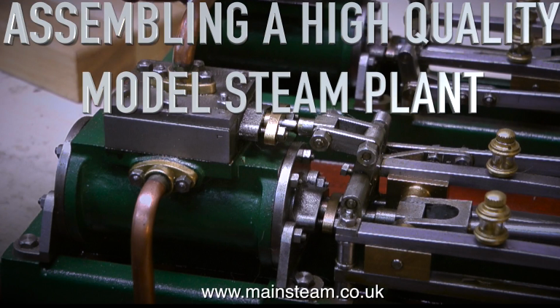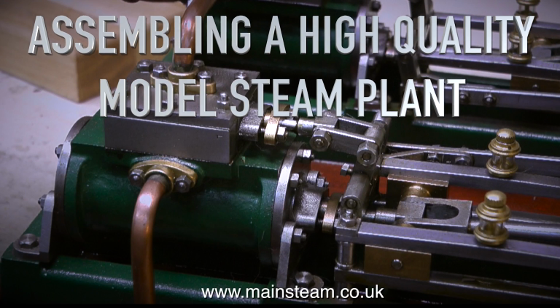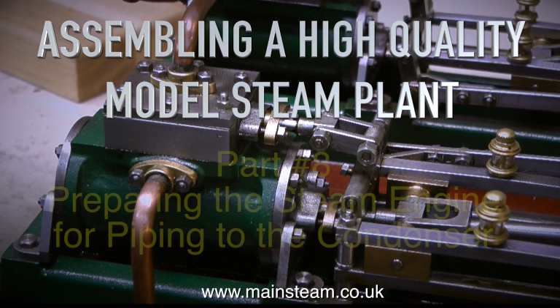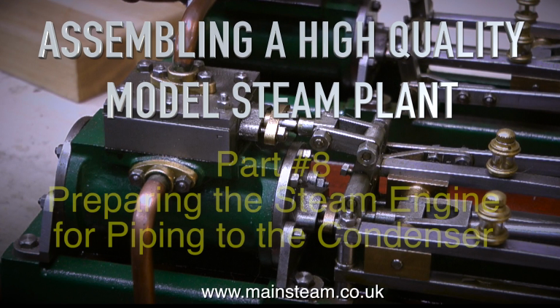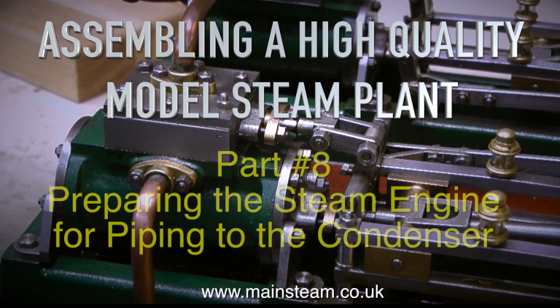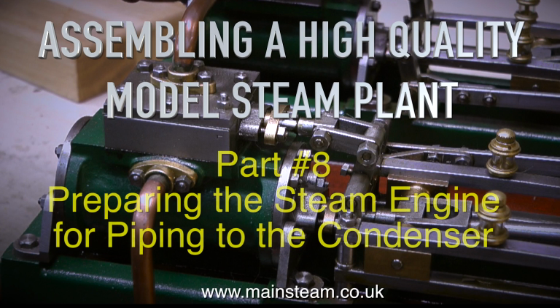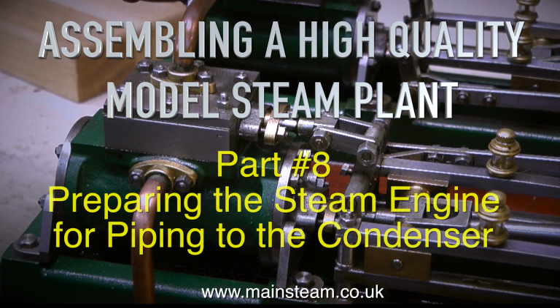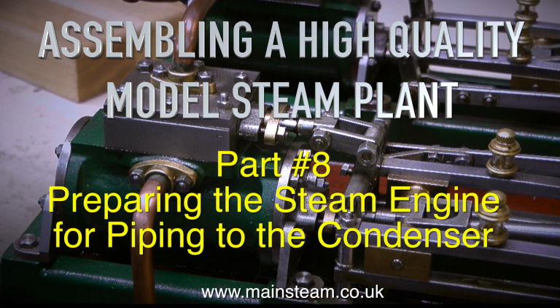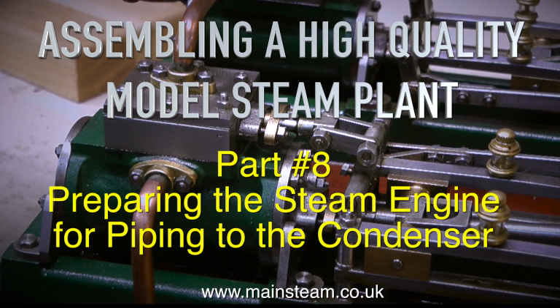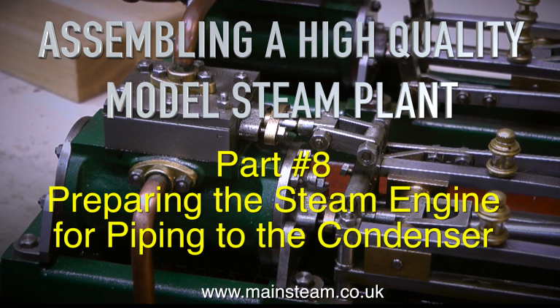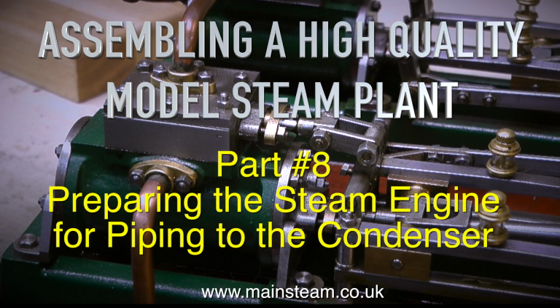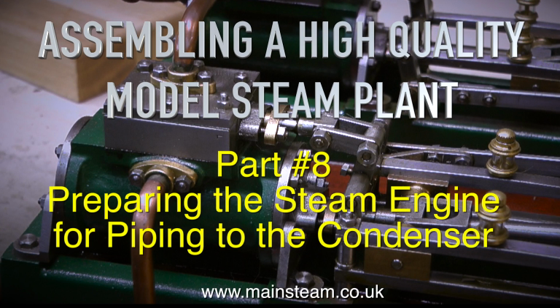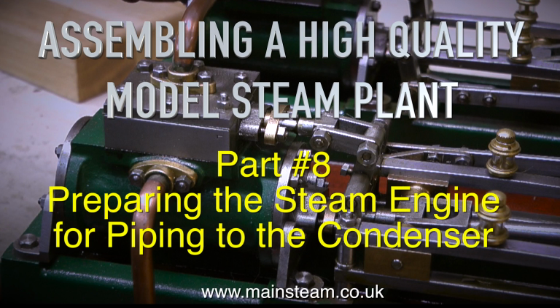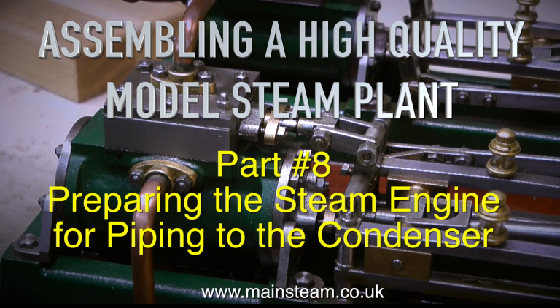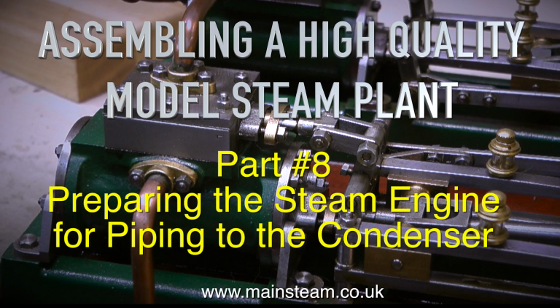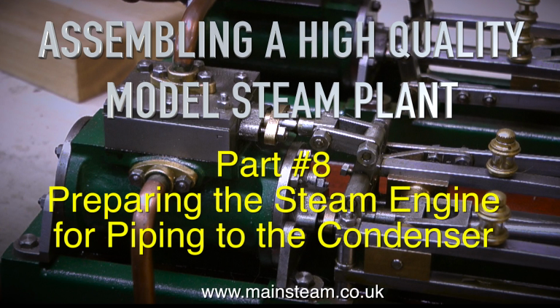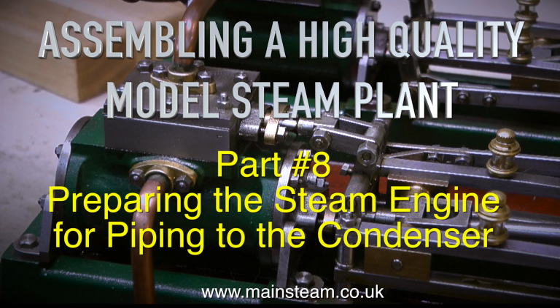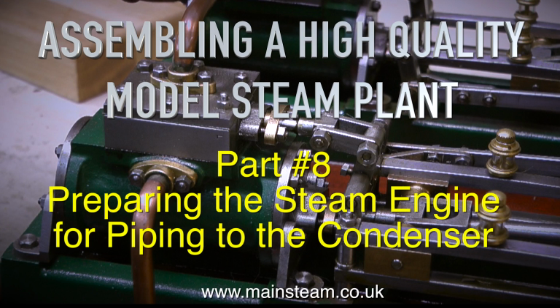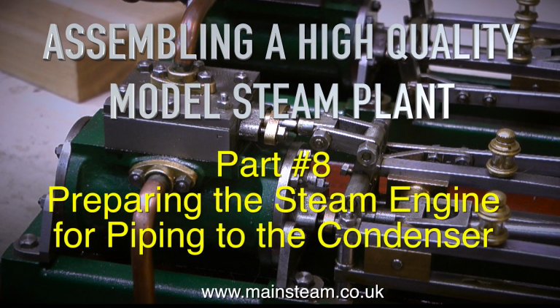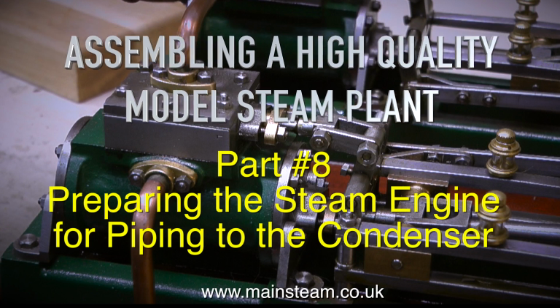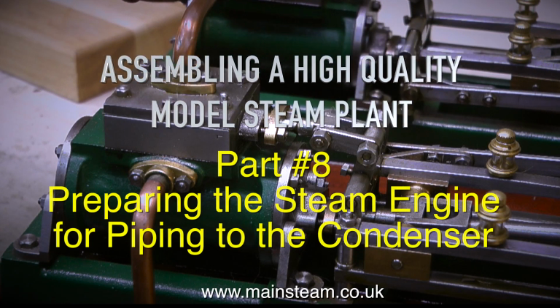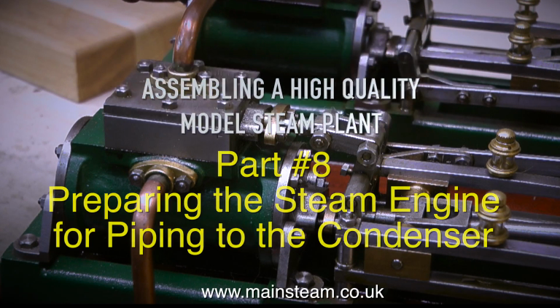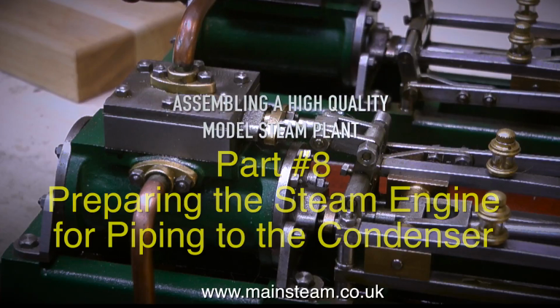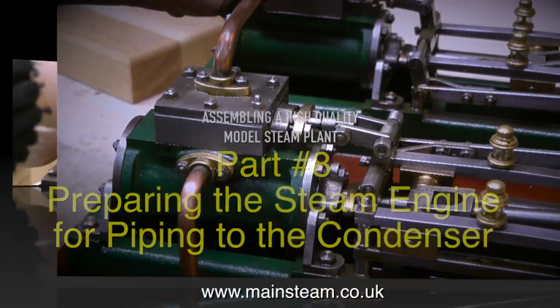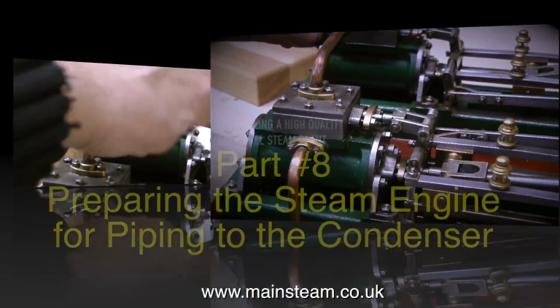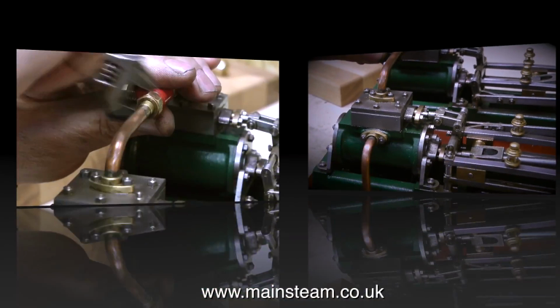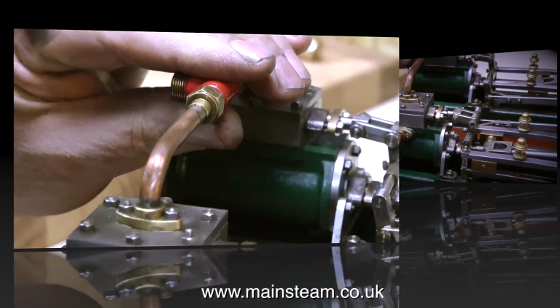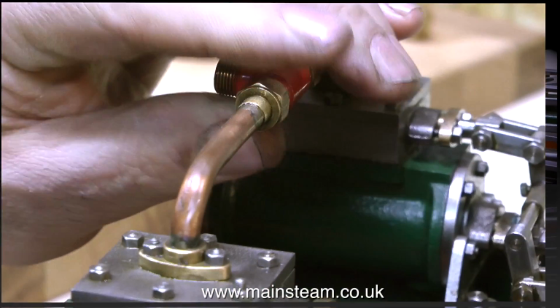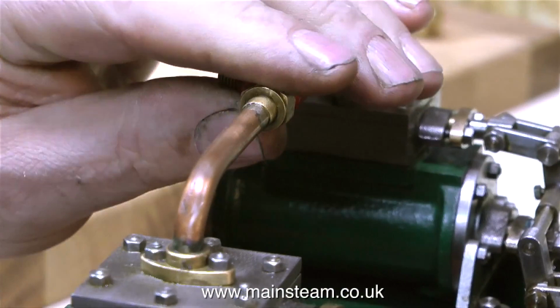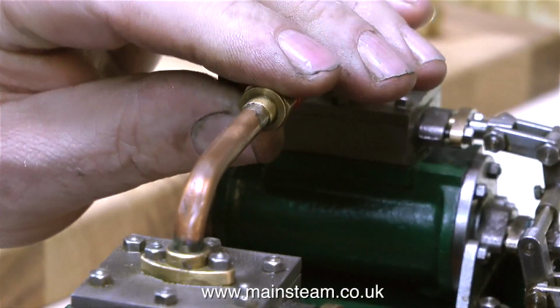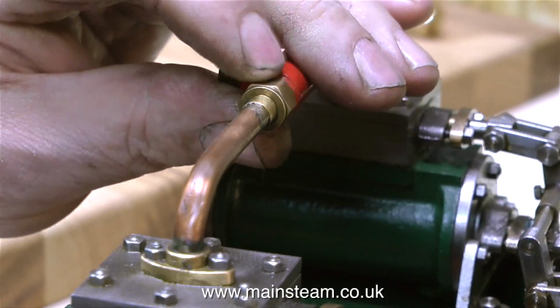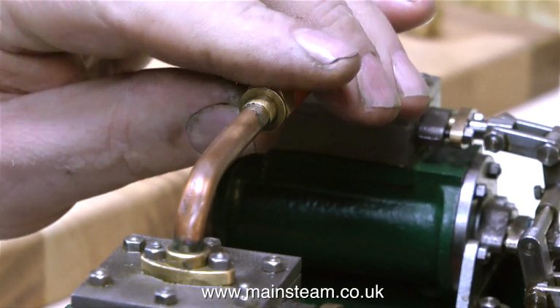Assembling a high quality model steam plant, part 8. Preparing the steam engine for piping to the condenser.